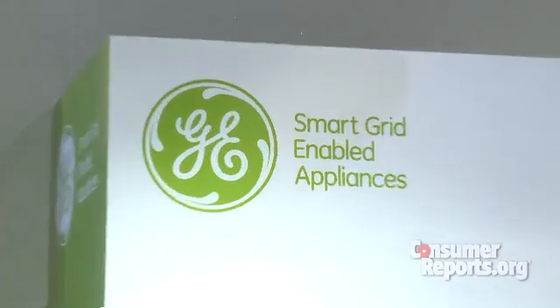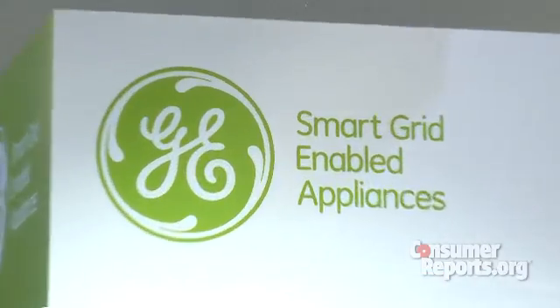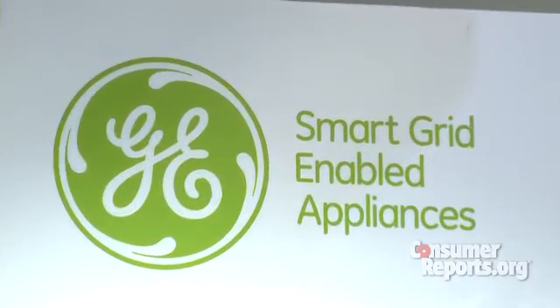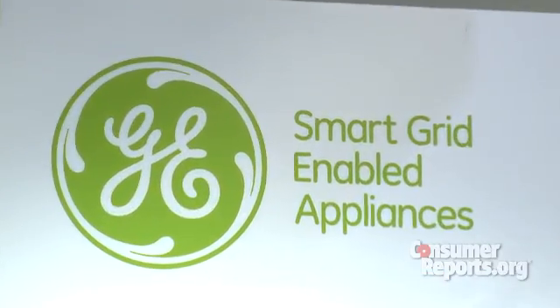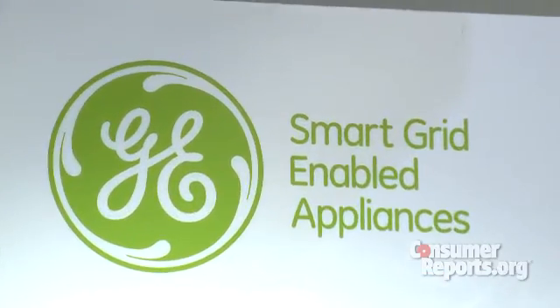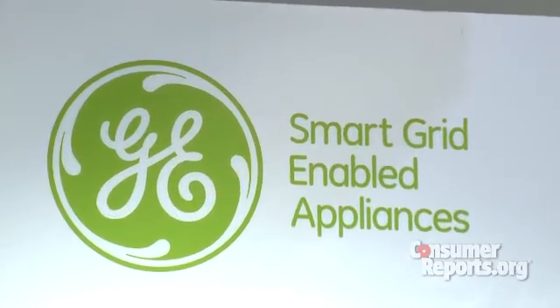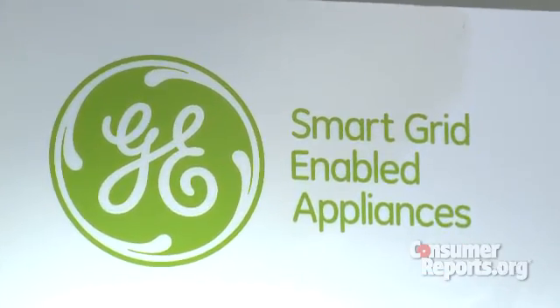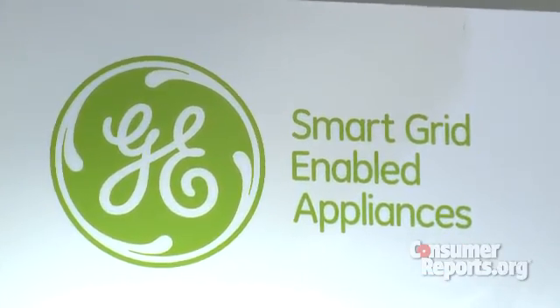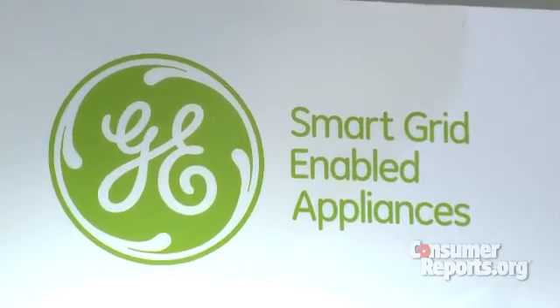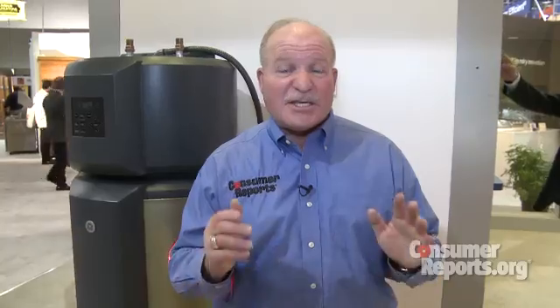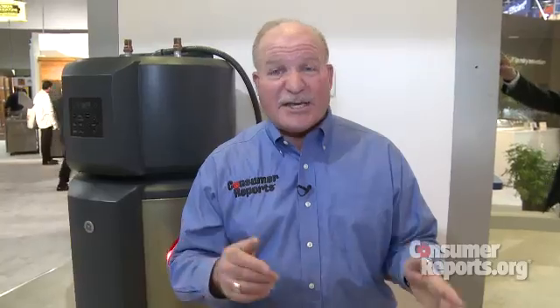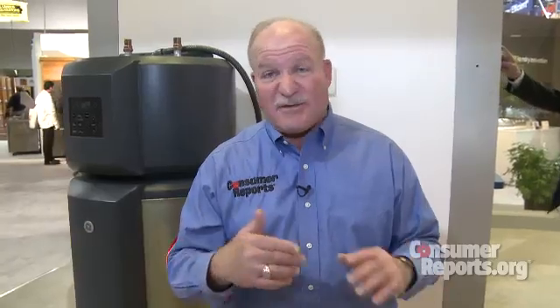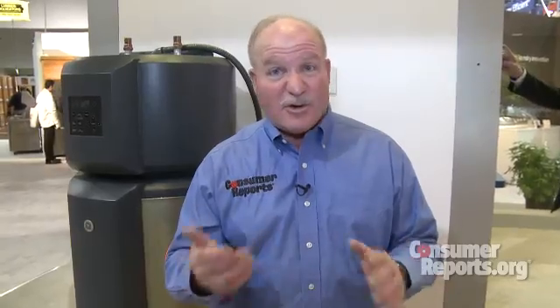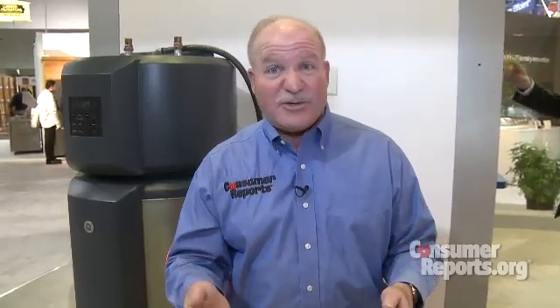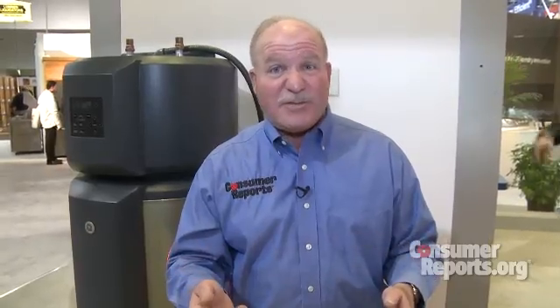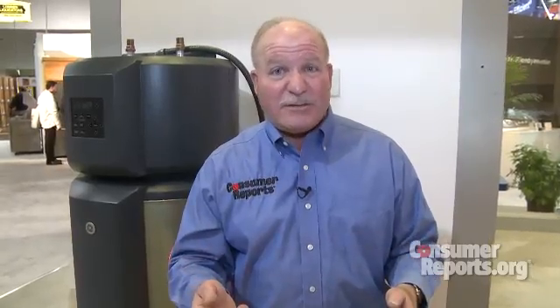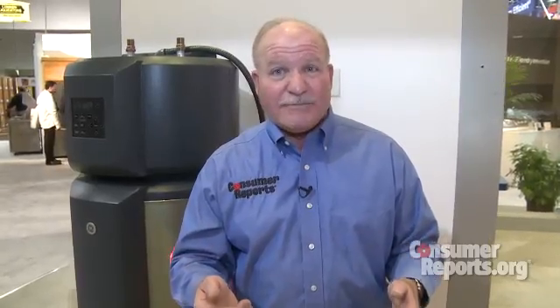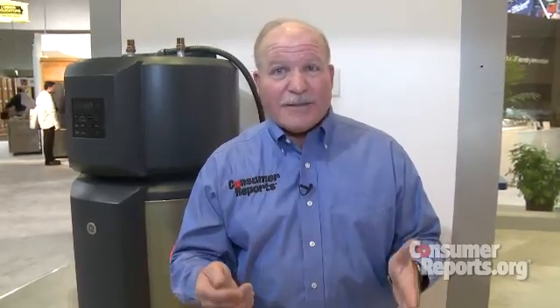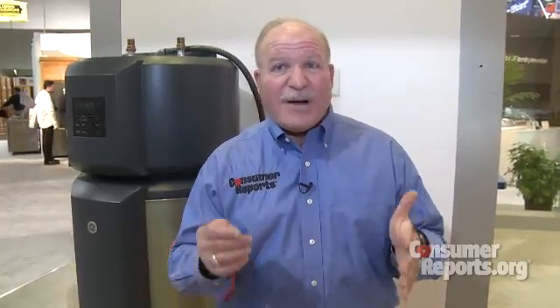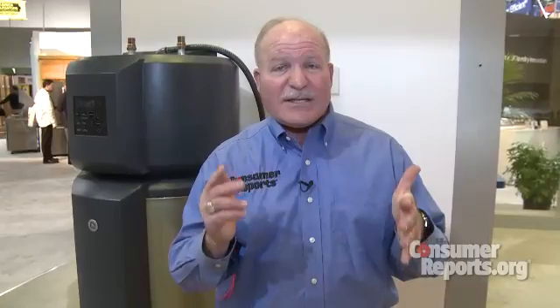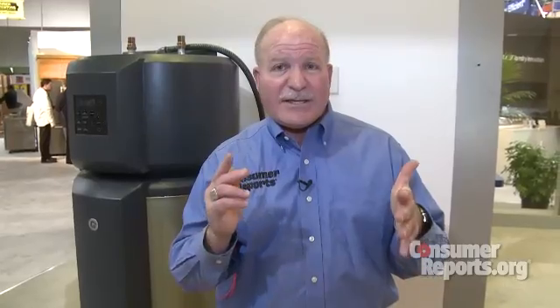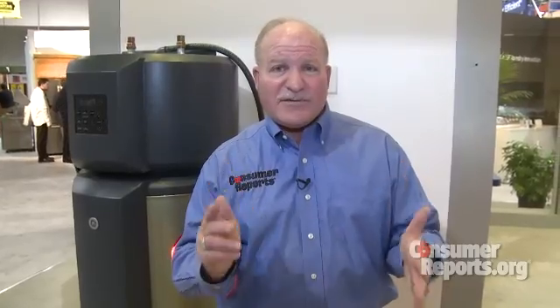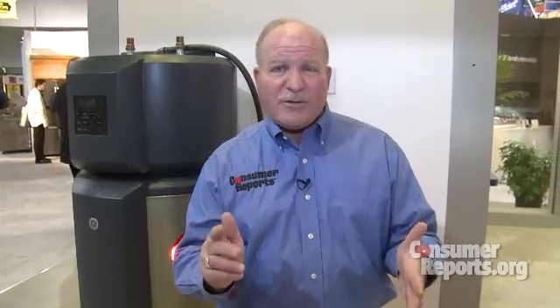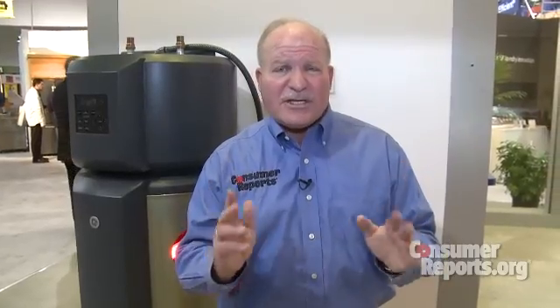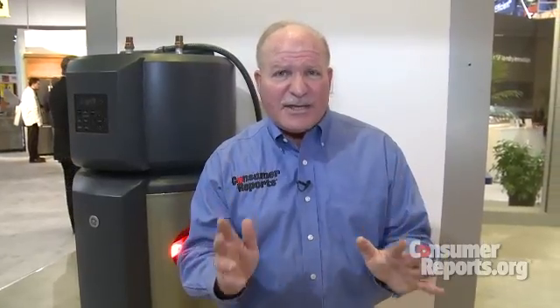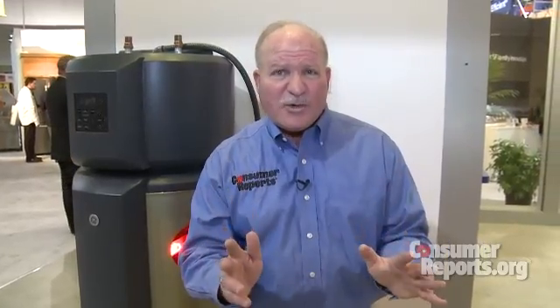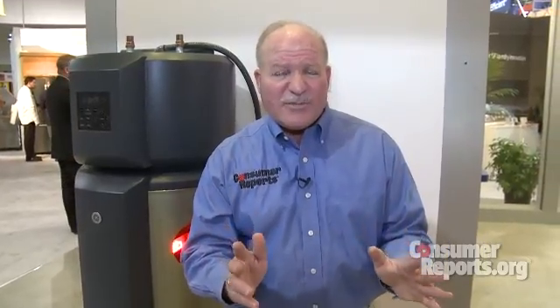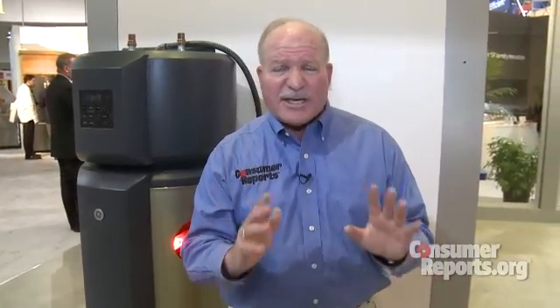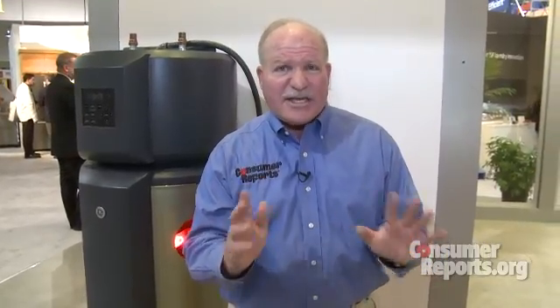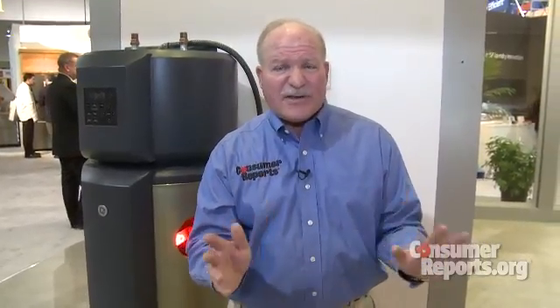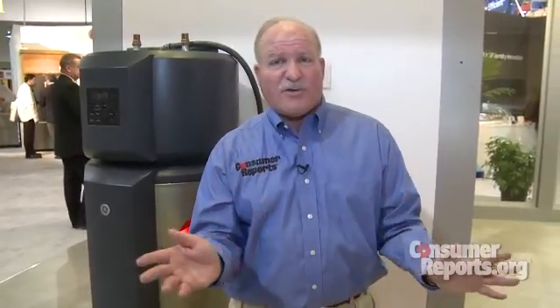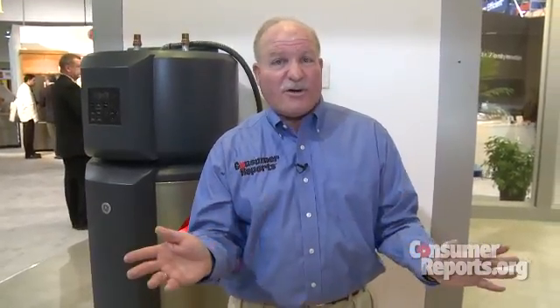How much could GE smart appliances slice off your energy bill? Pilot studies have shown a 10 to 20 percent savings overall.